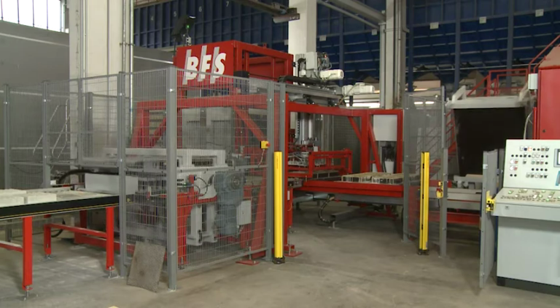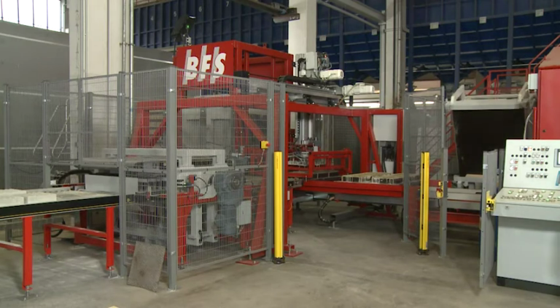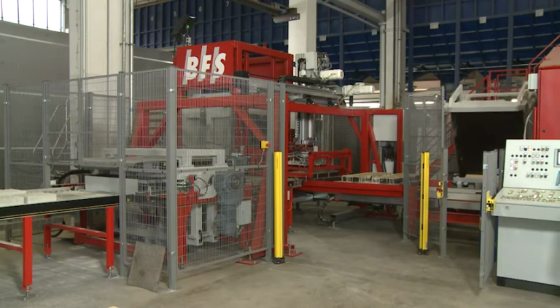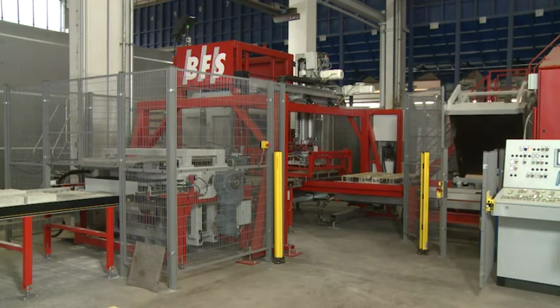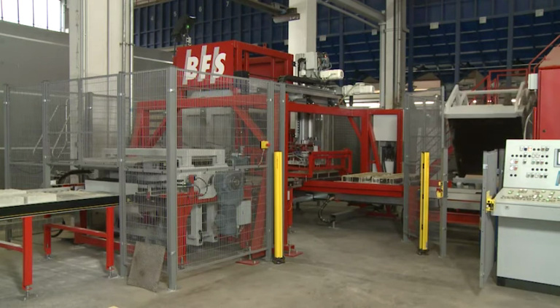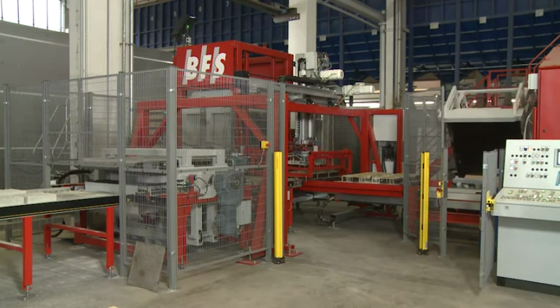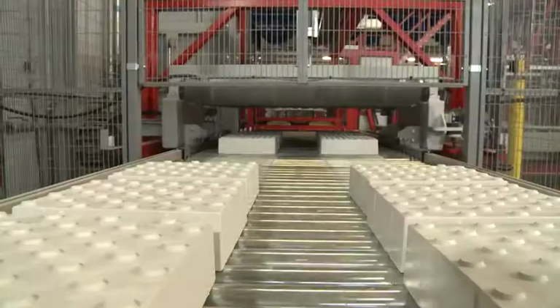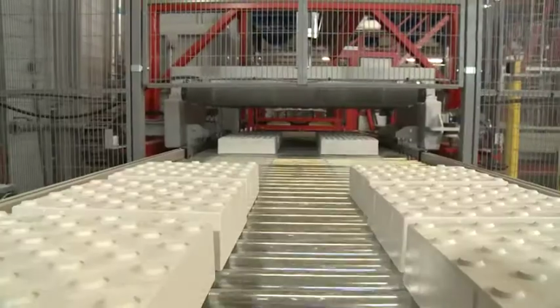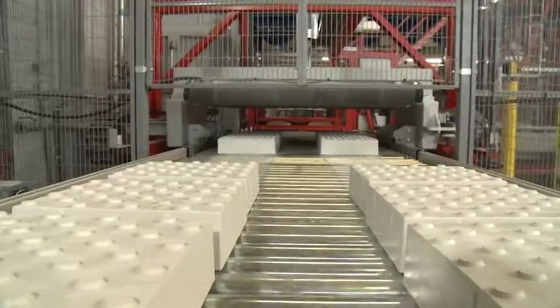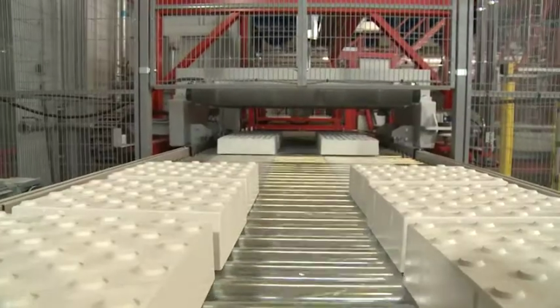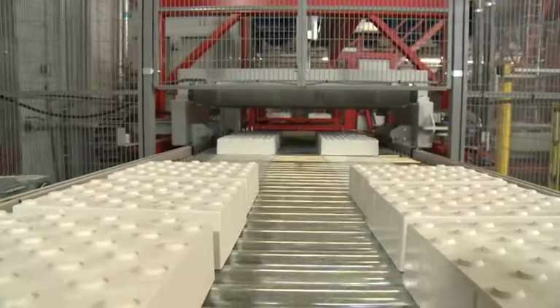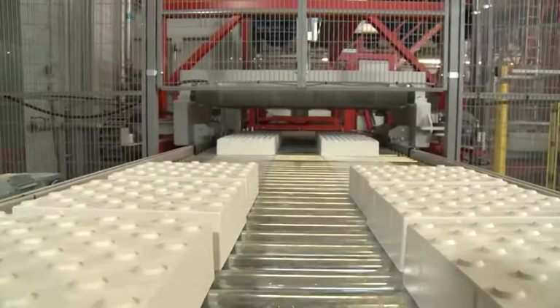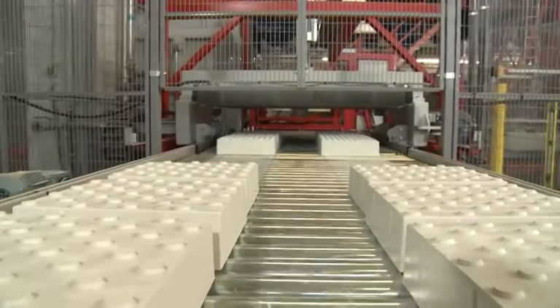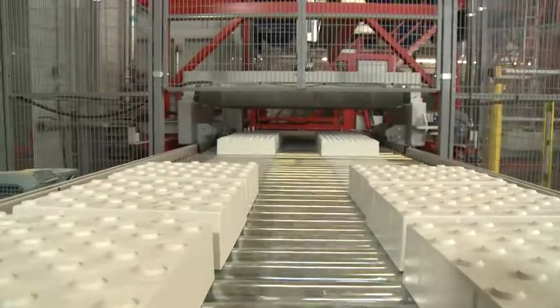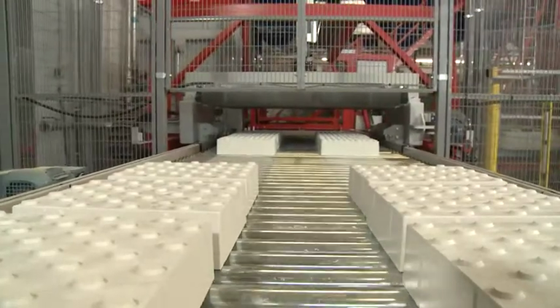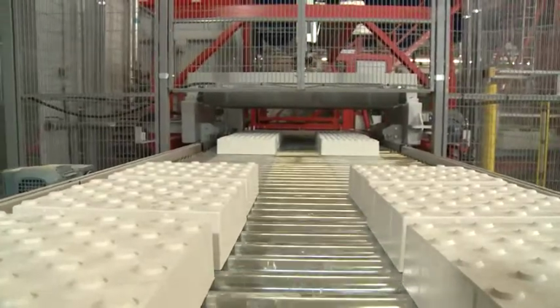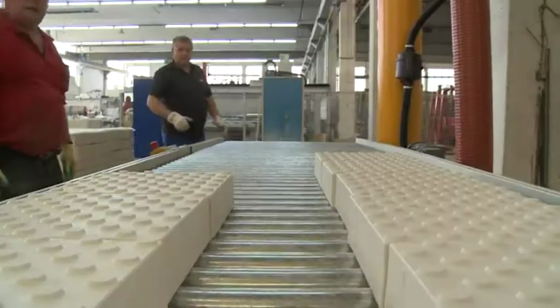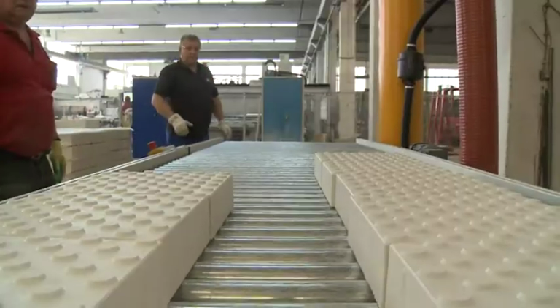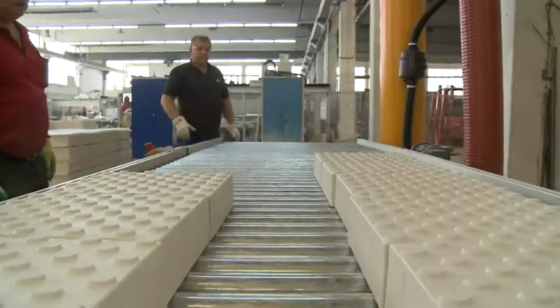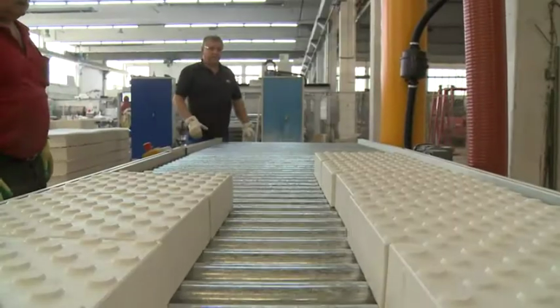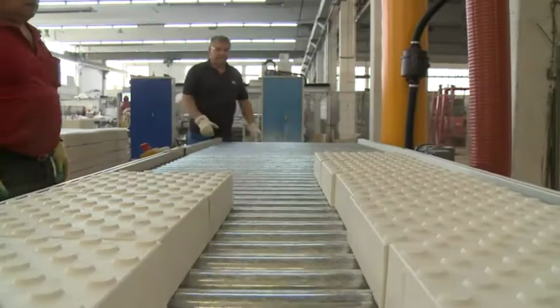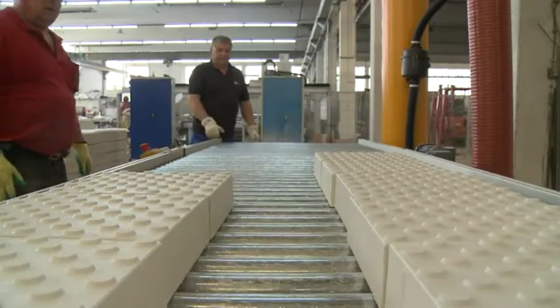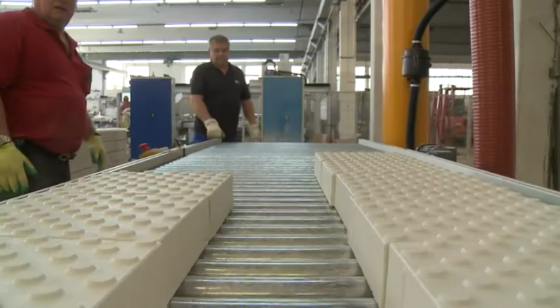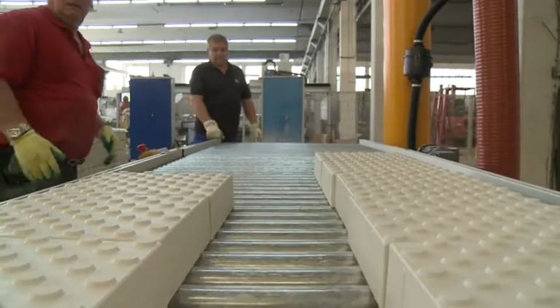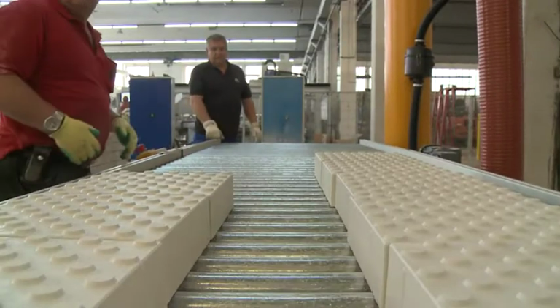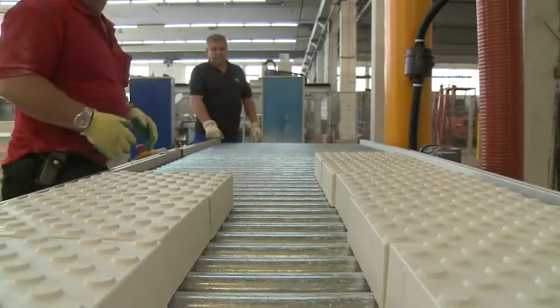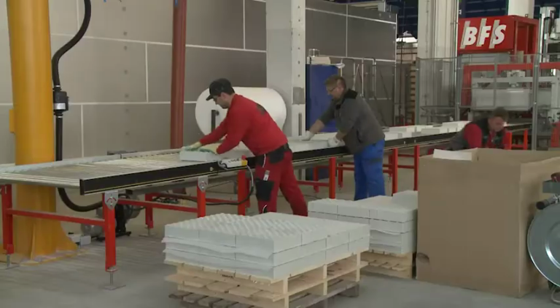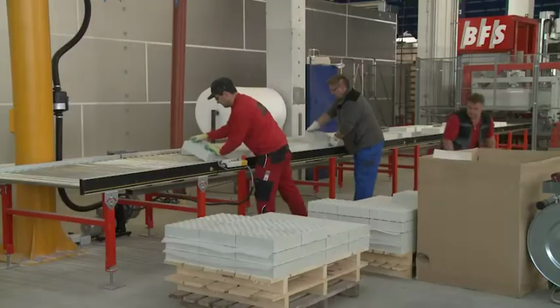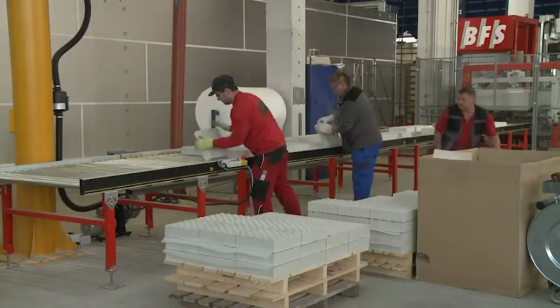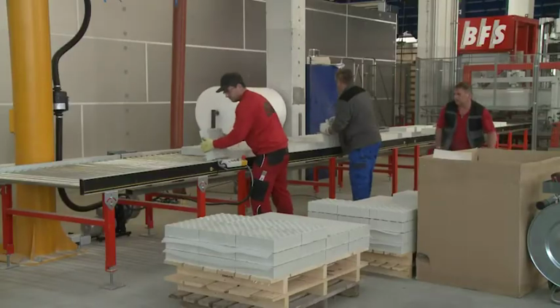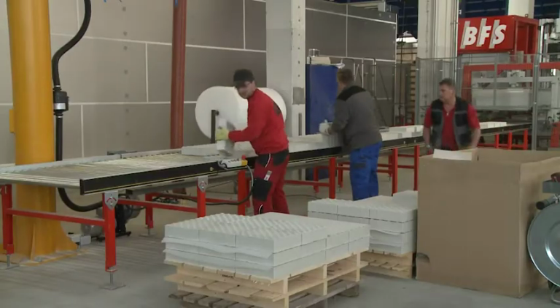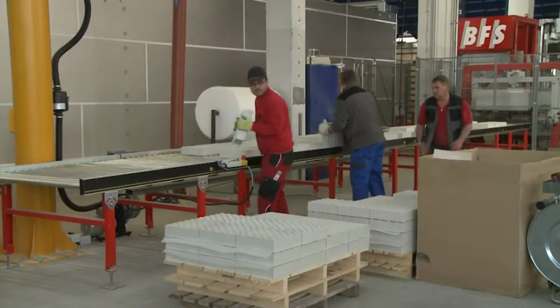Now the perfect aesthetics of the product are revealed. Stacking and packing can be done either manually or automatically.